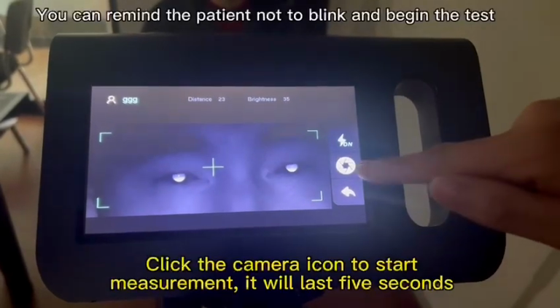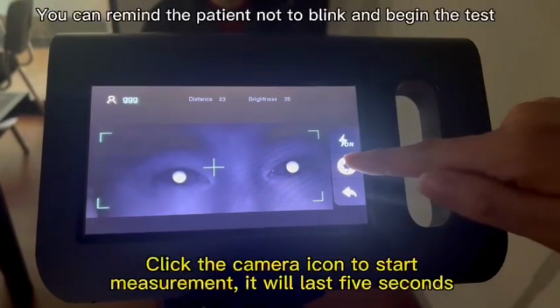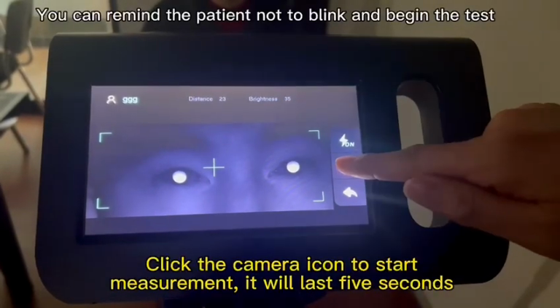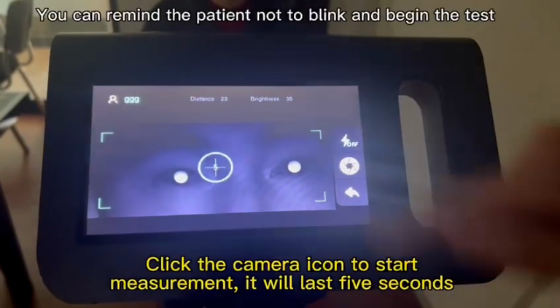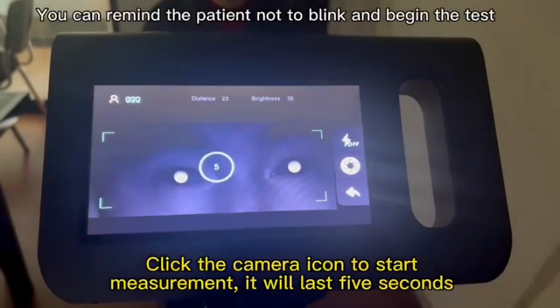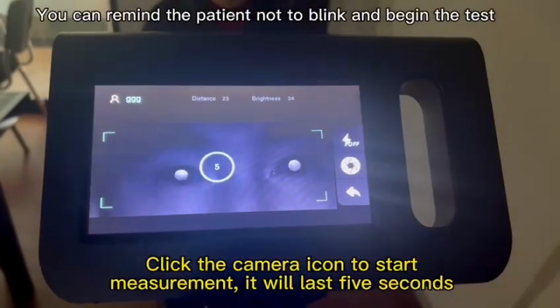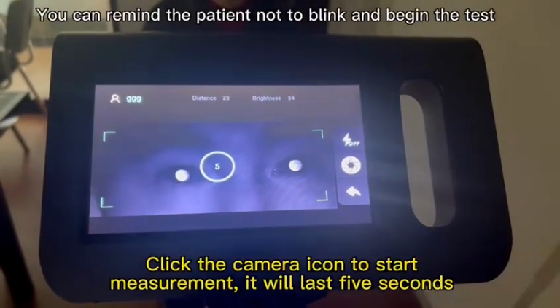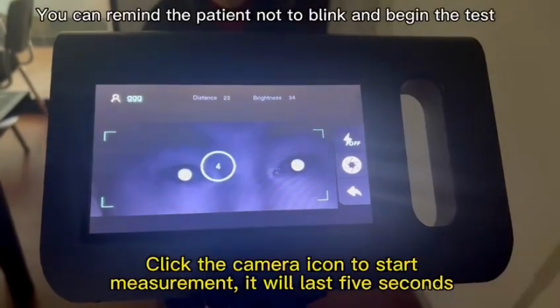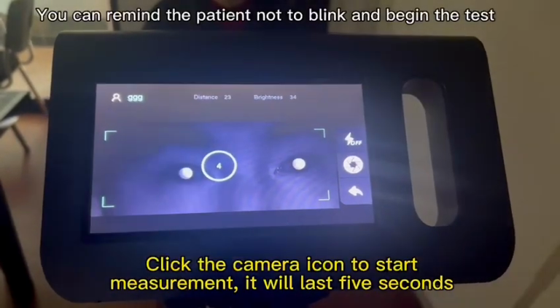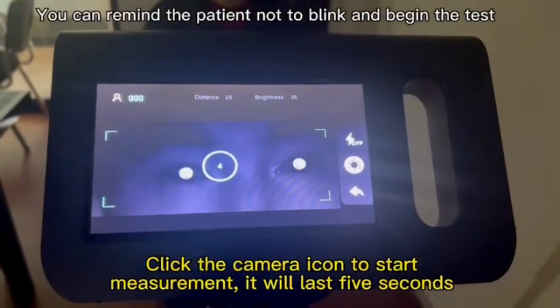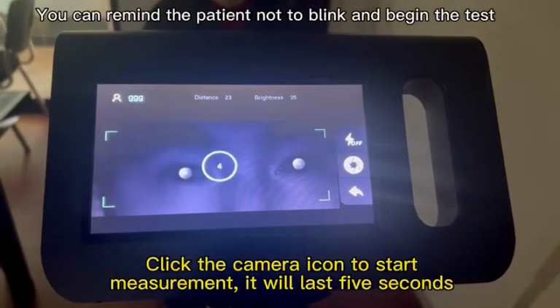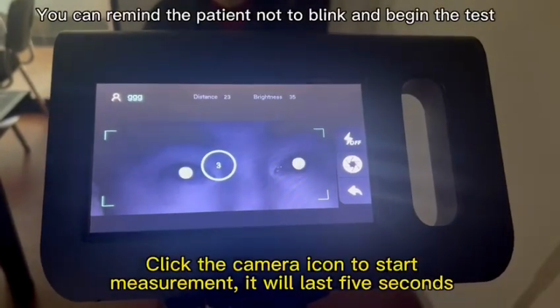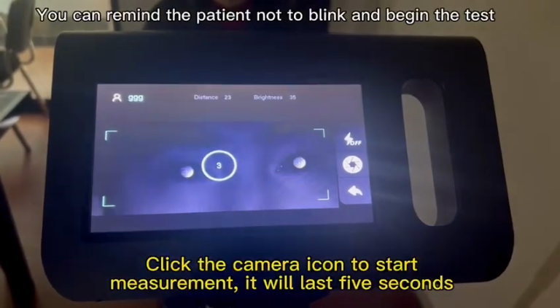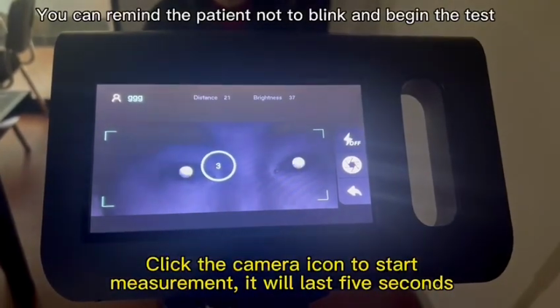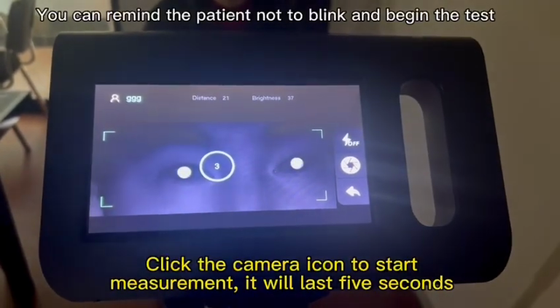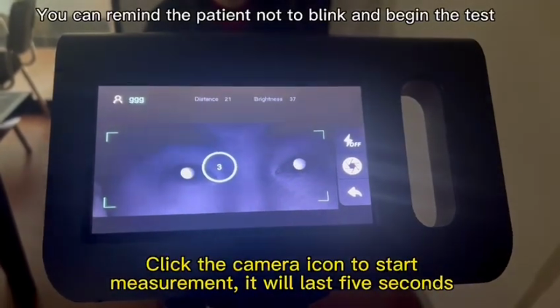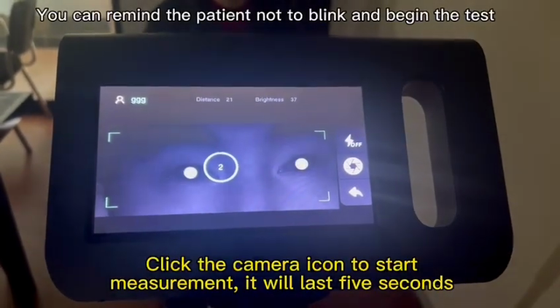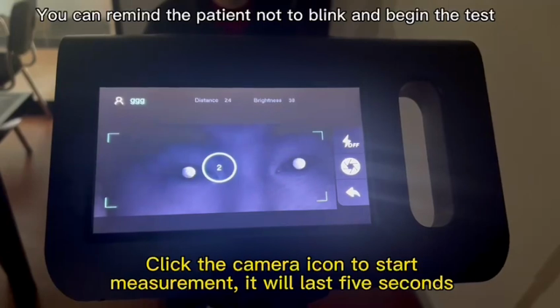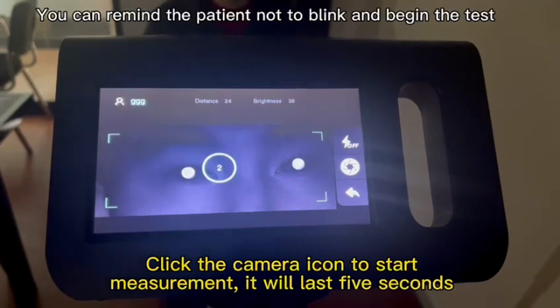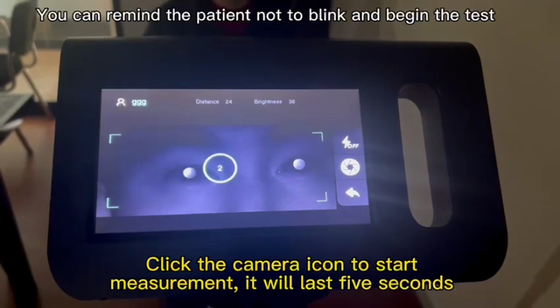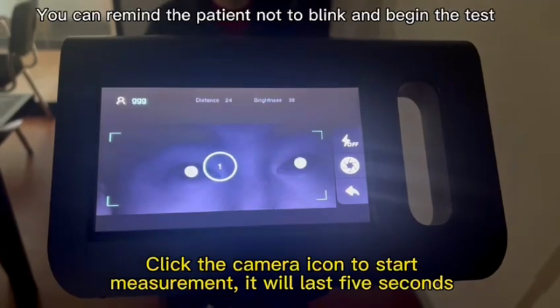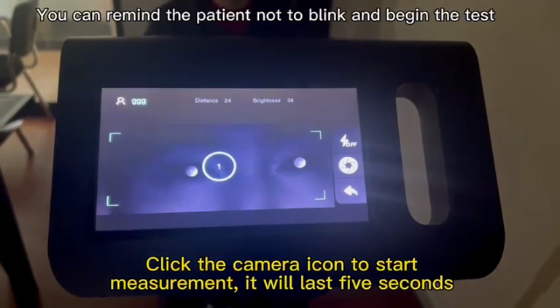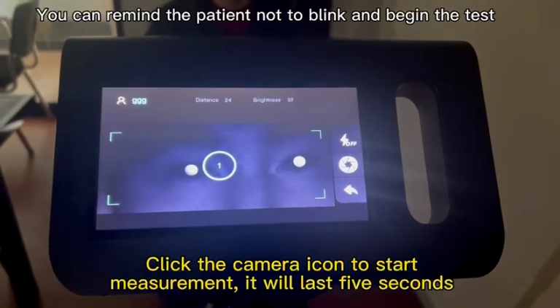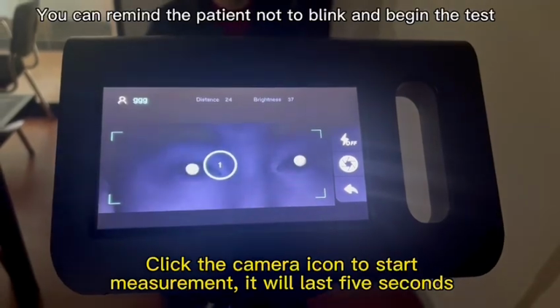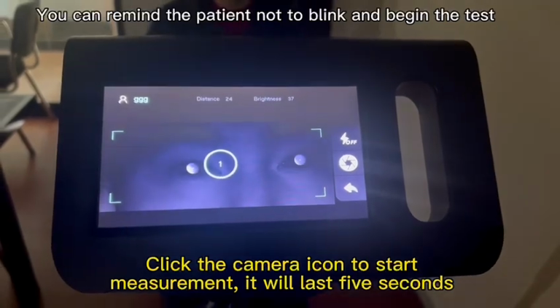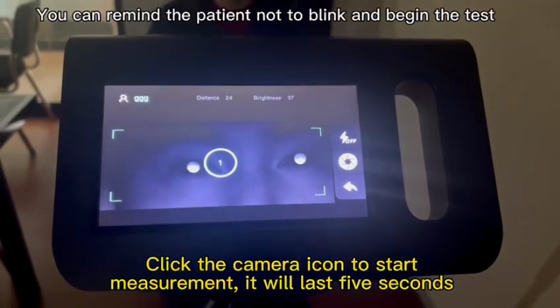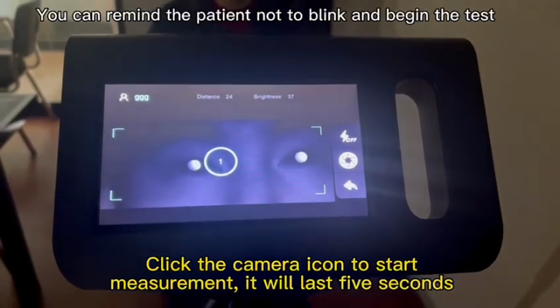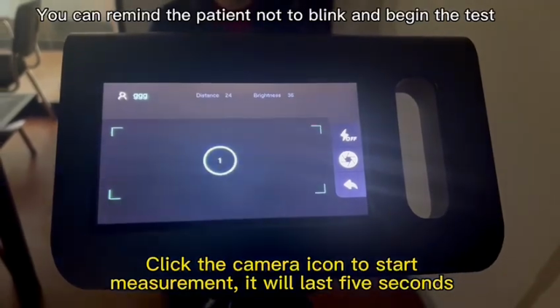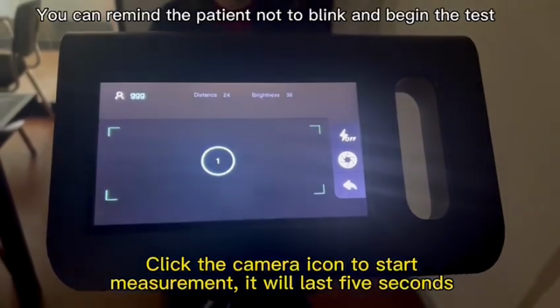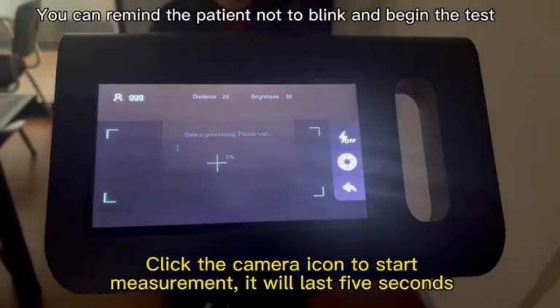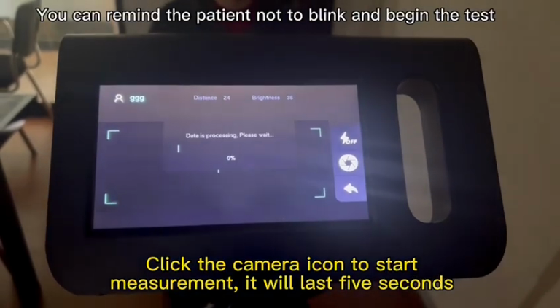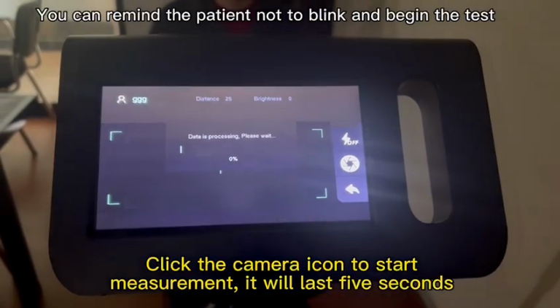Click the camera icon to start the measurement. It will last 5 seconds. Fix the gaze.